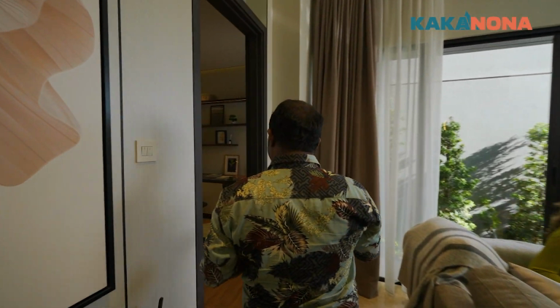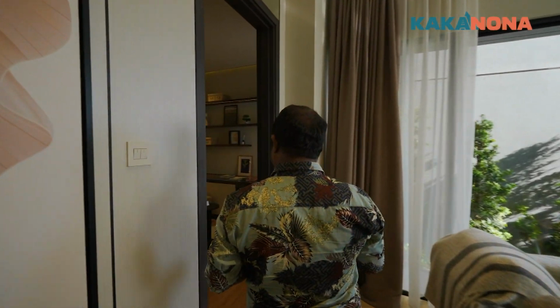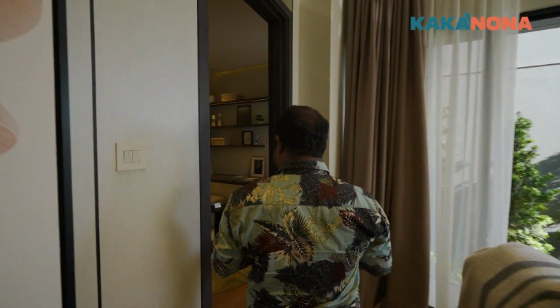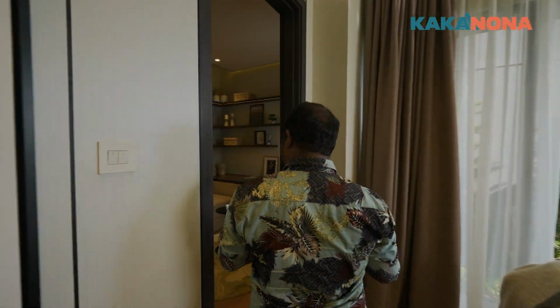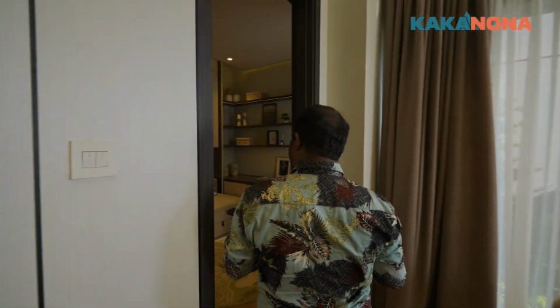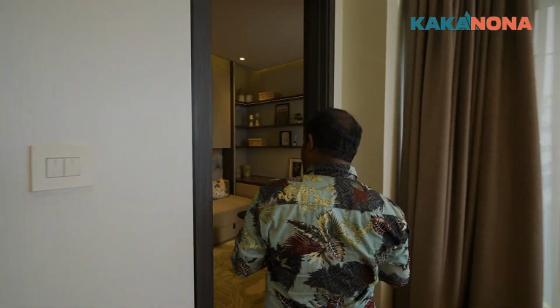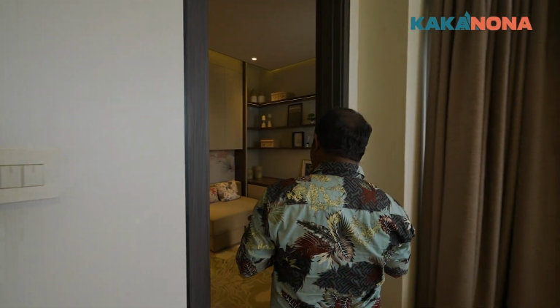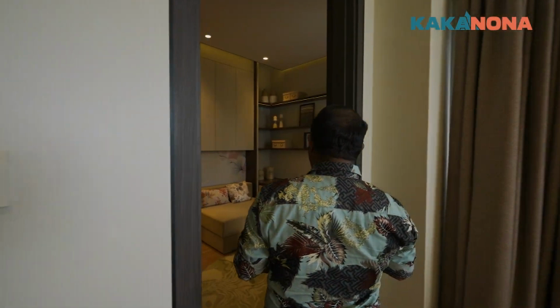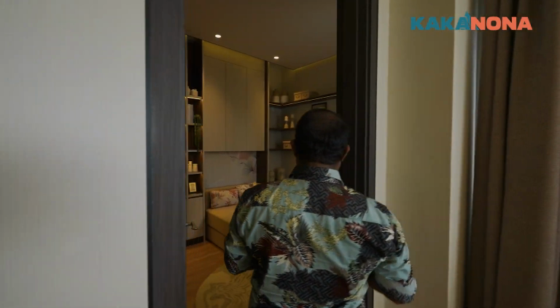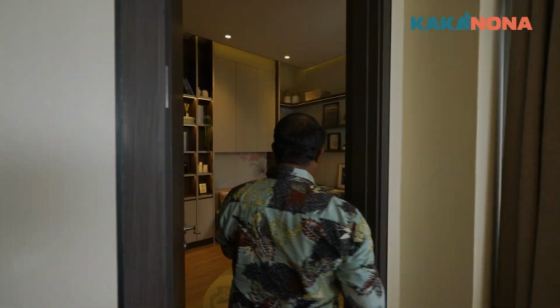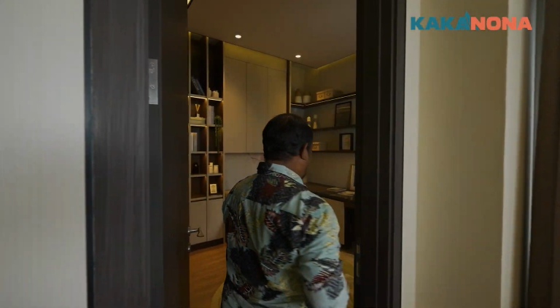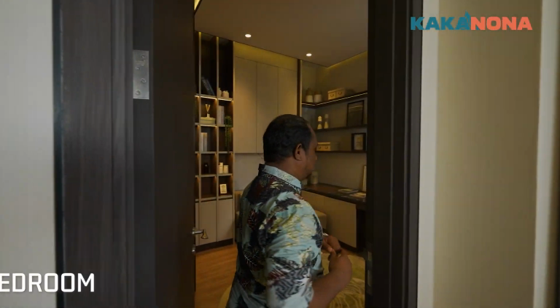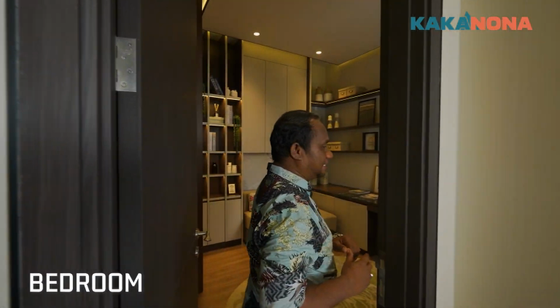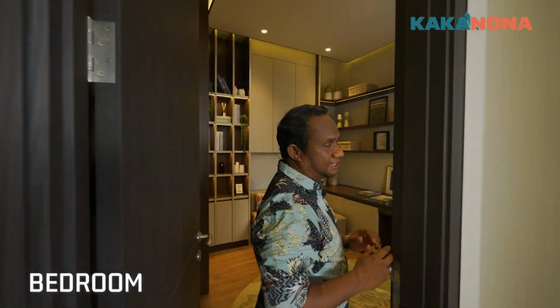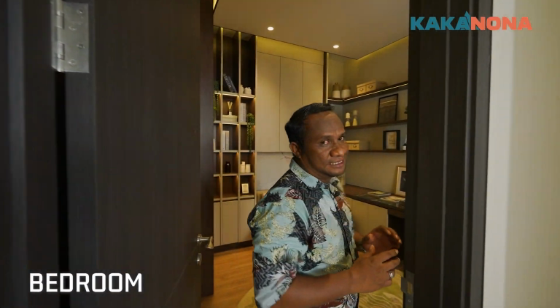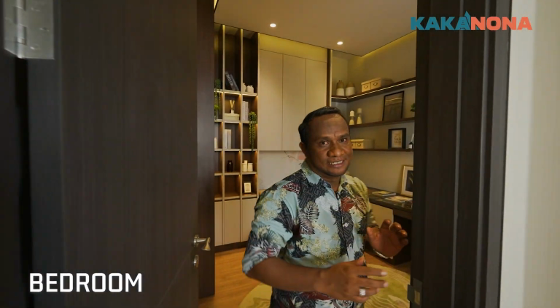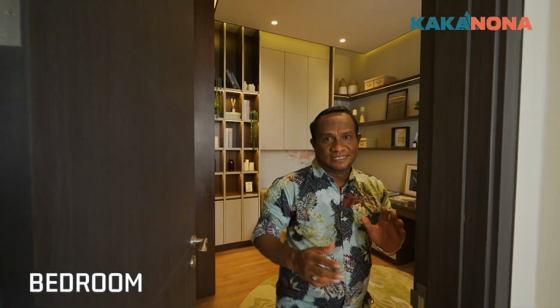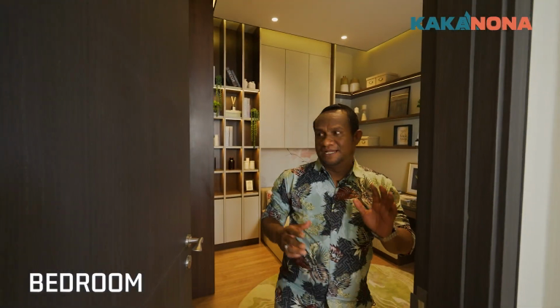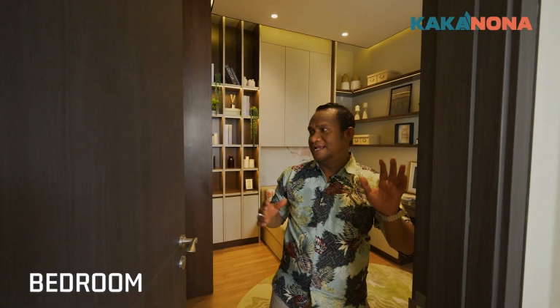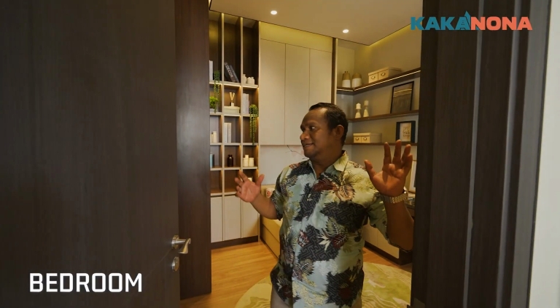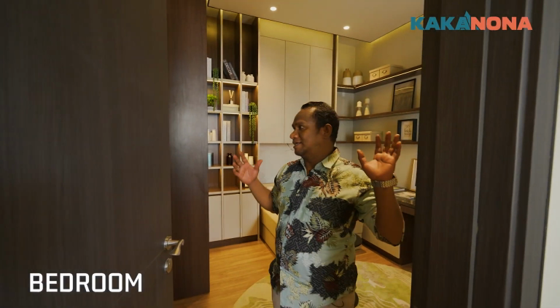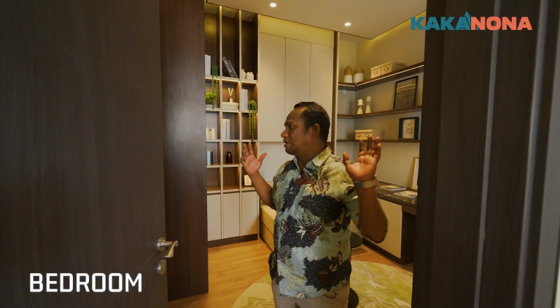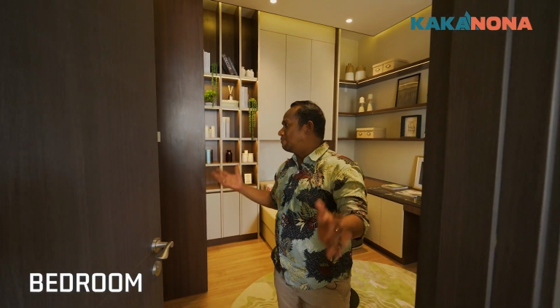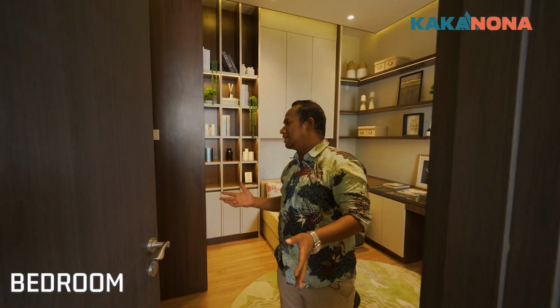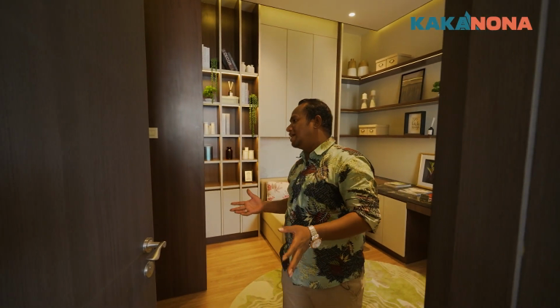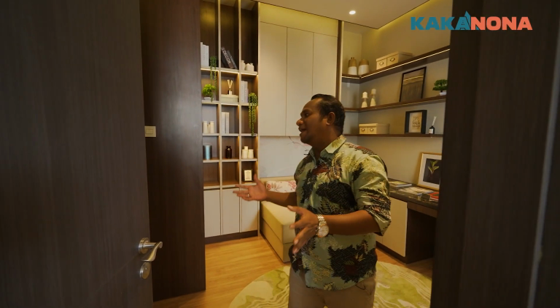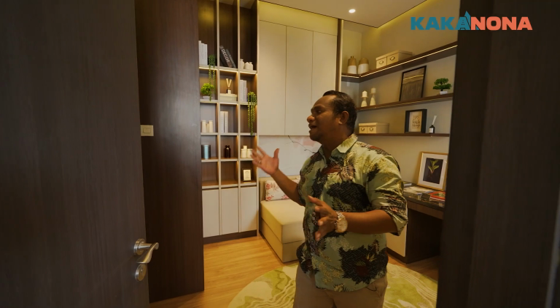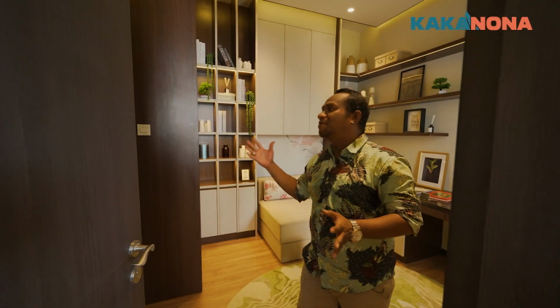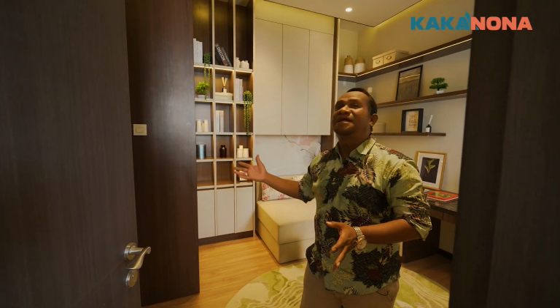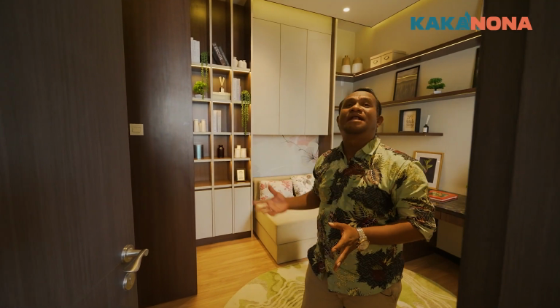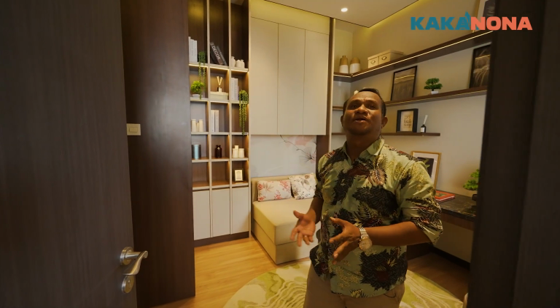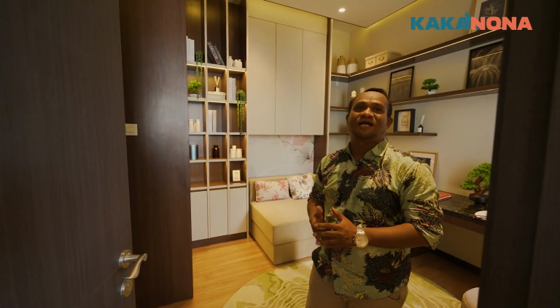Nah ini Nona ini kamarnya ya. Ini ada satu kamar dan ada kamar mandi dalamnya Nona.